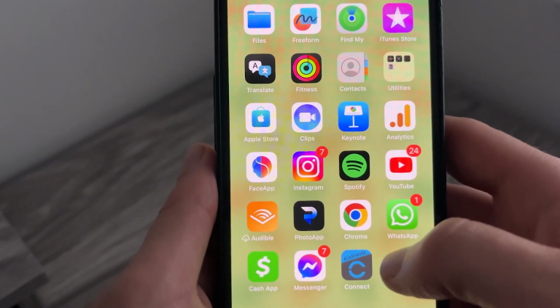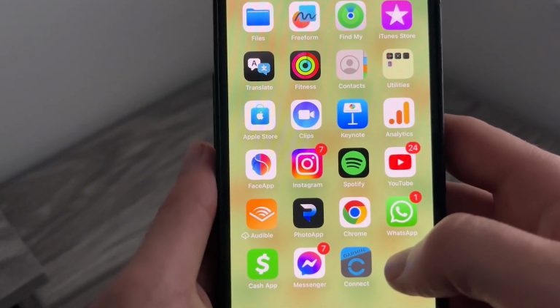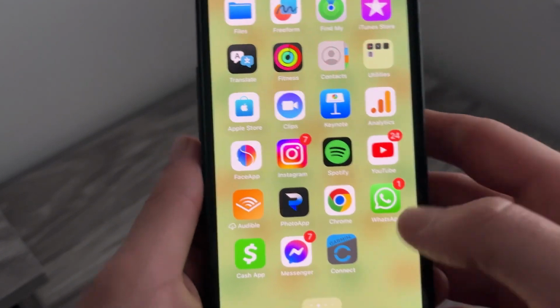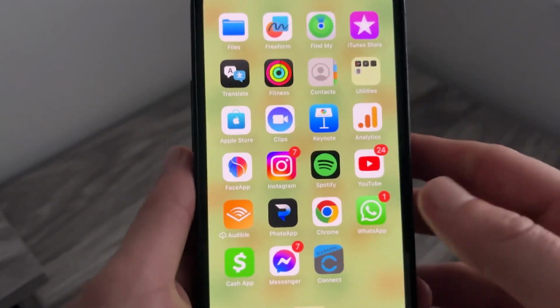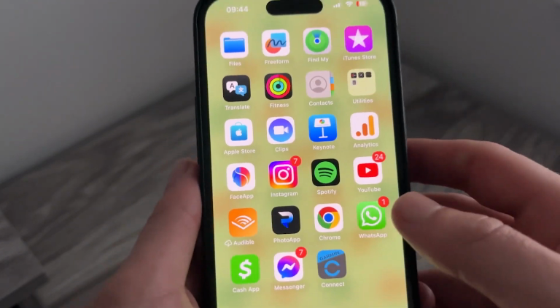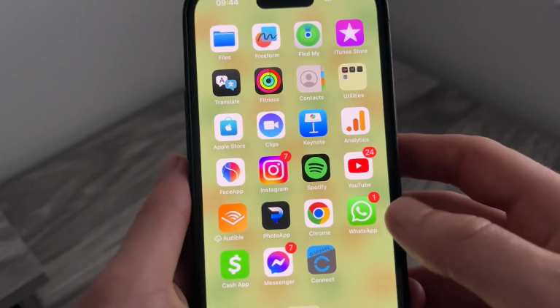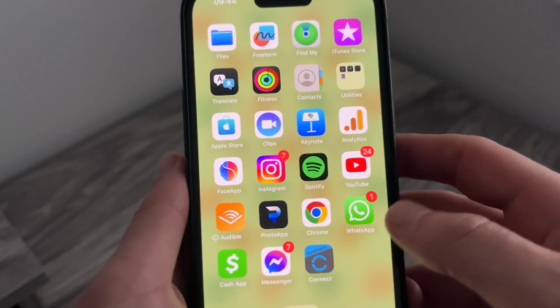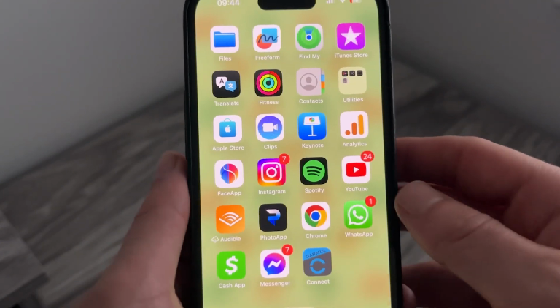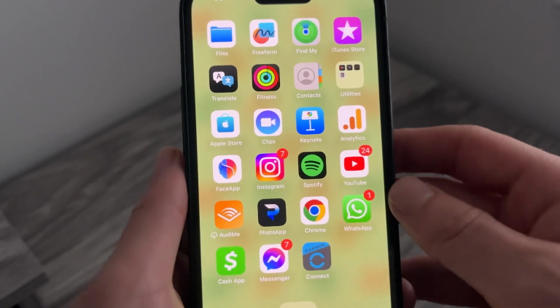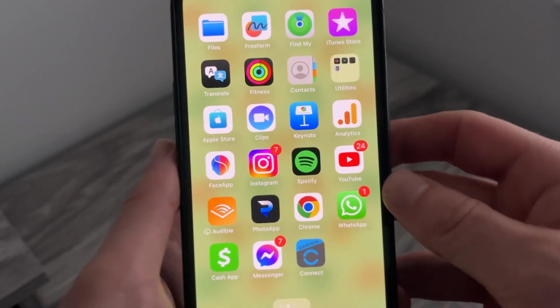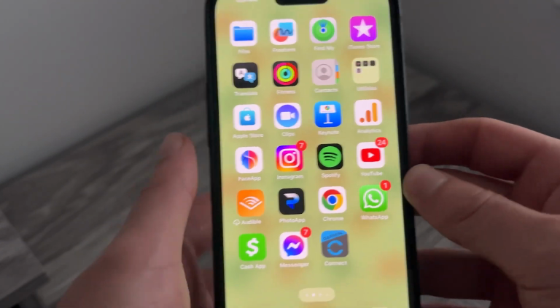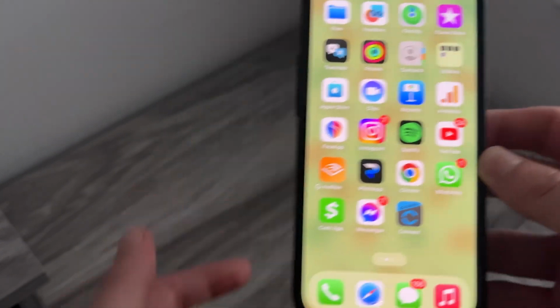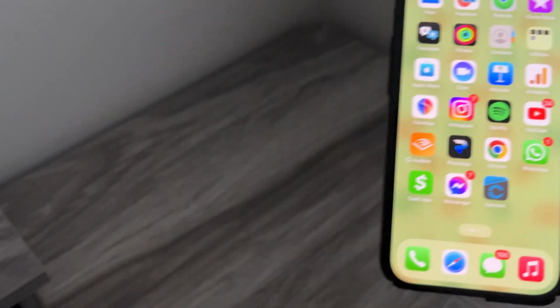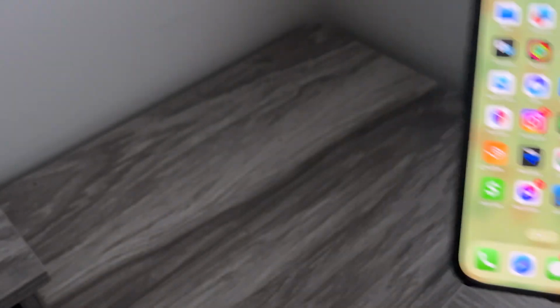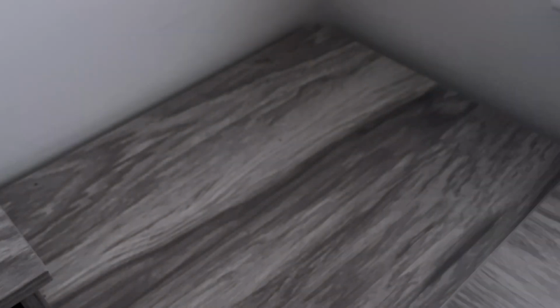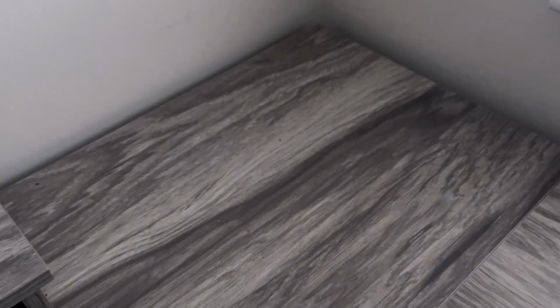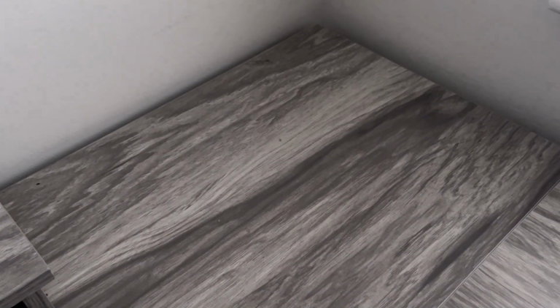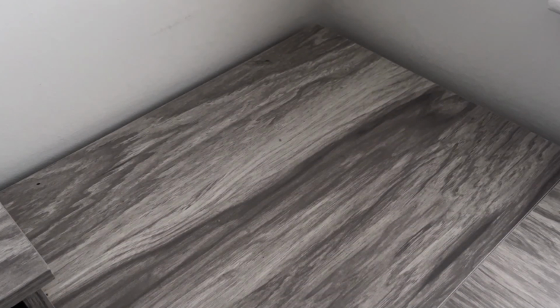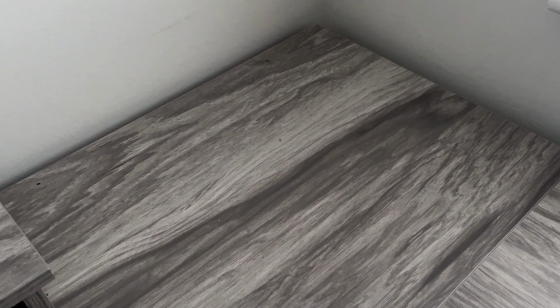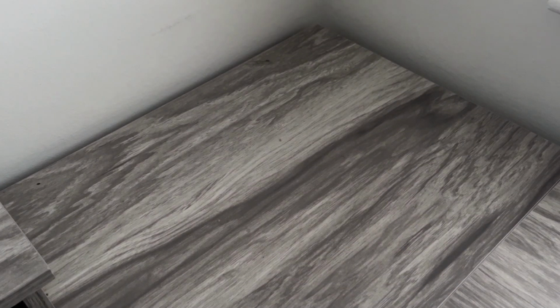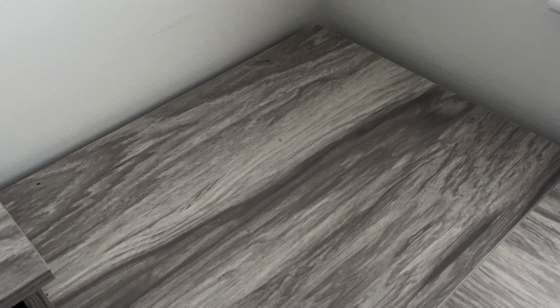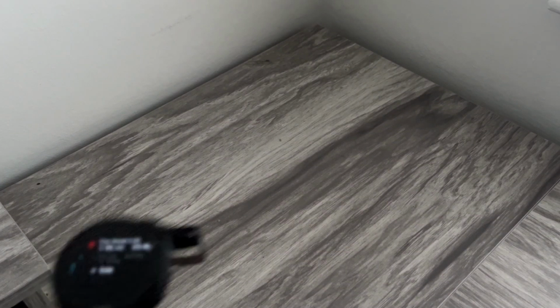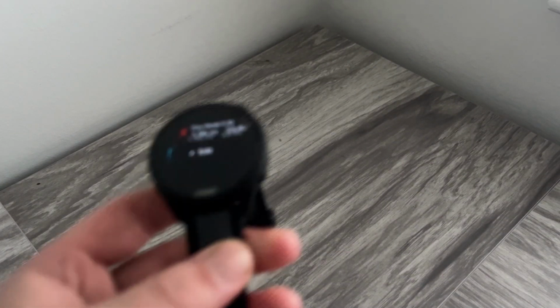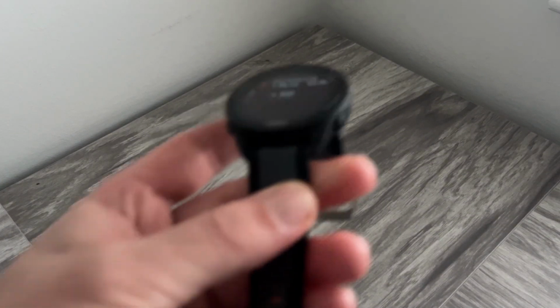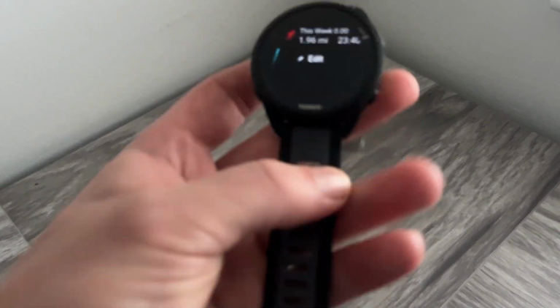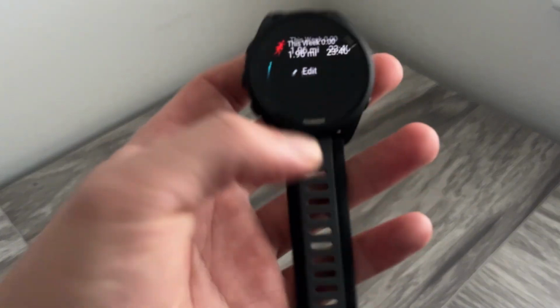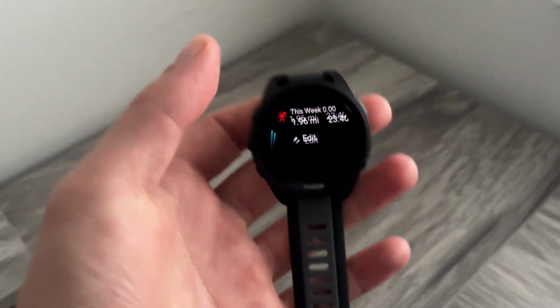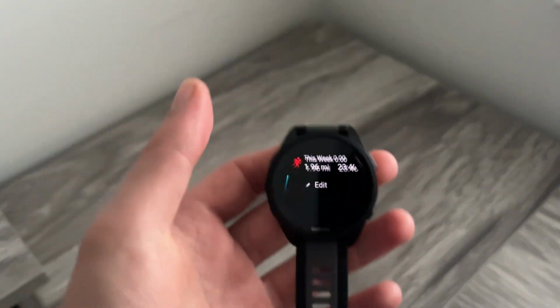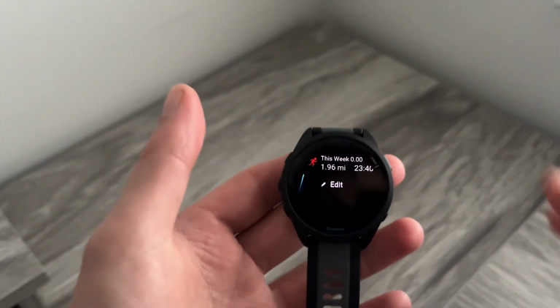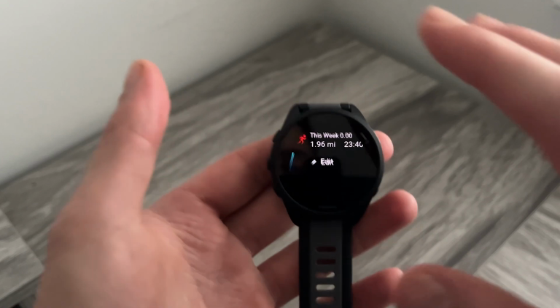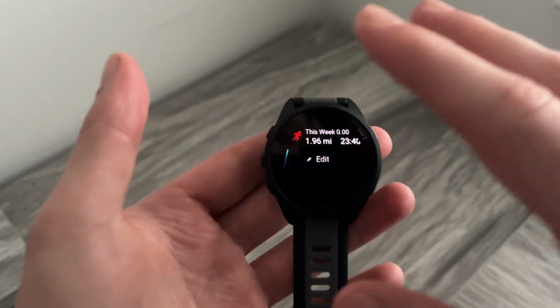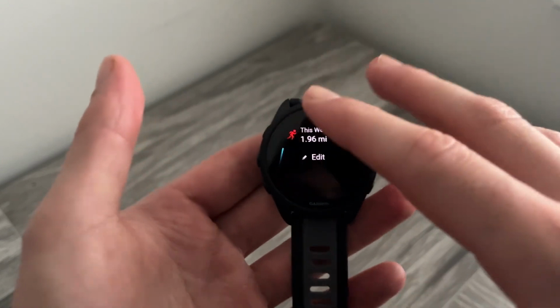Now, if that still hasn't solved it, the next thing you'll need to check is the notification settings on your actual watch.